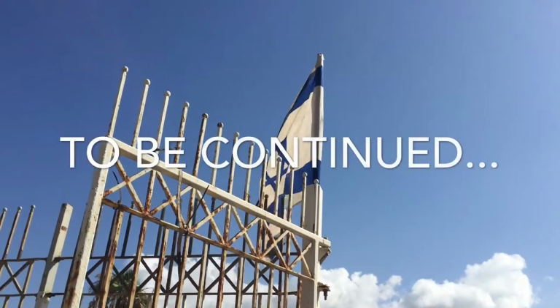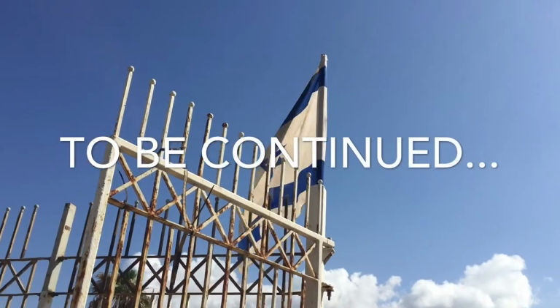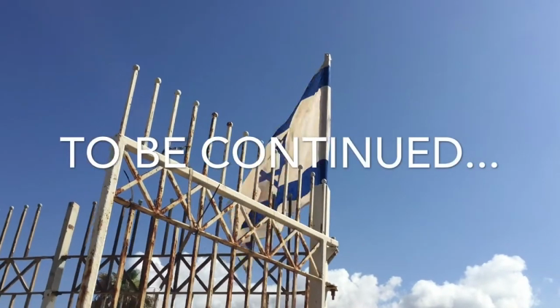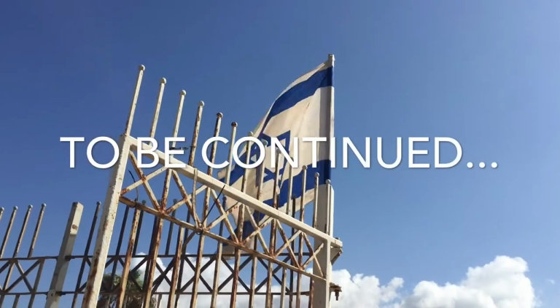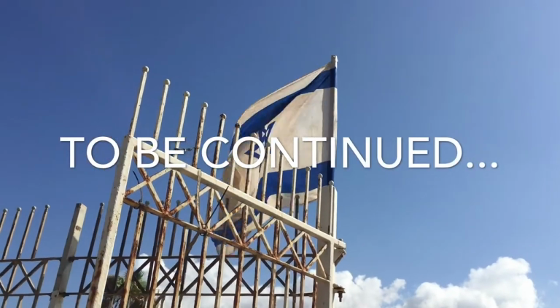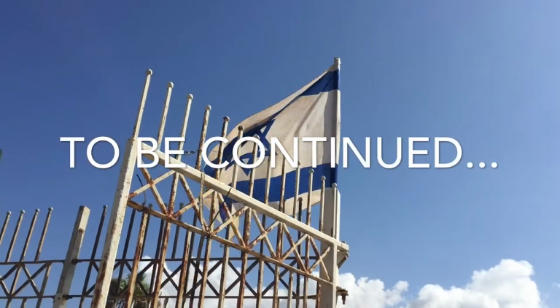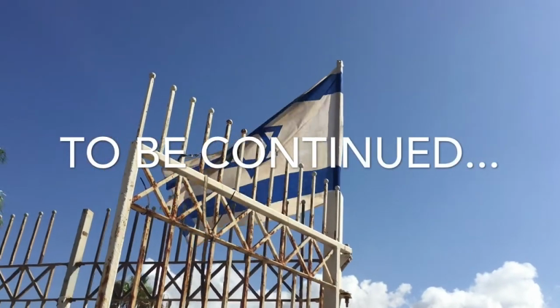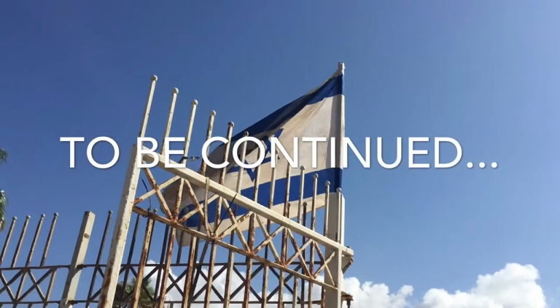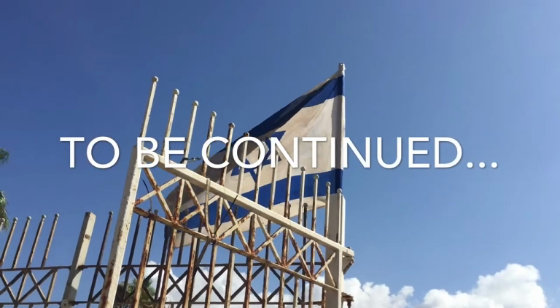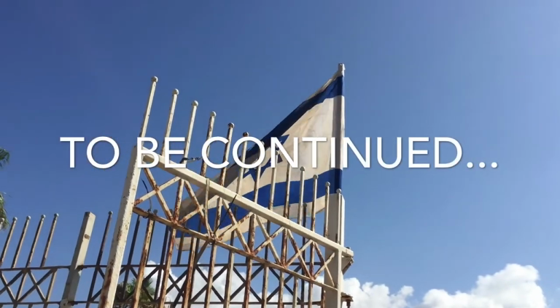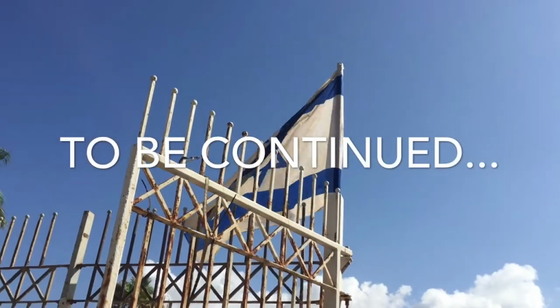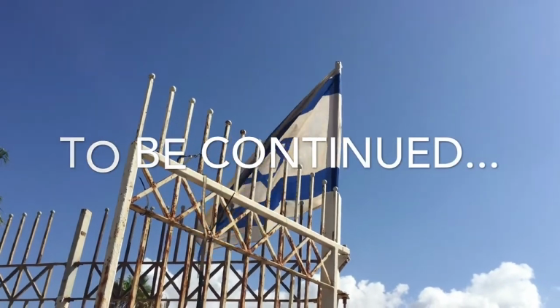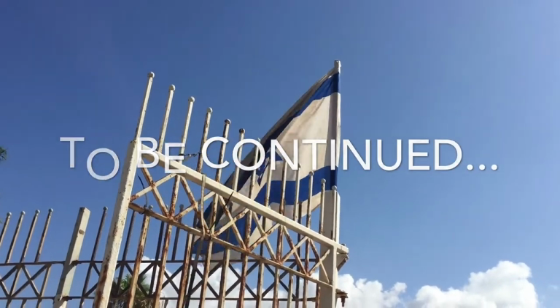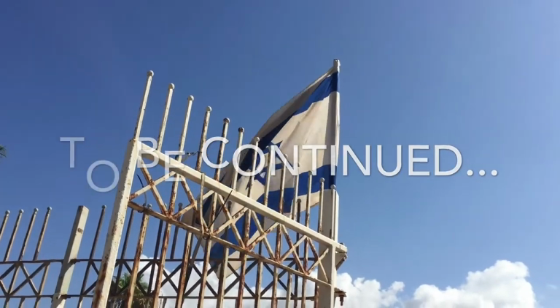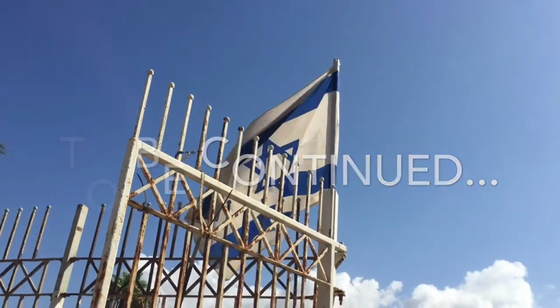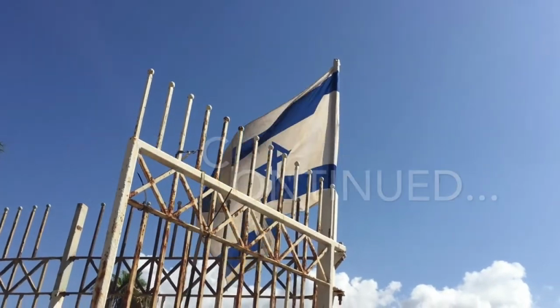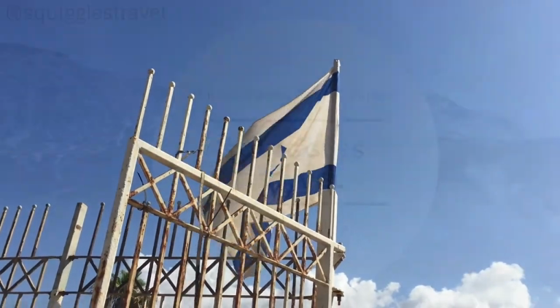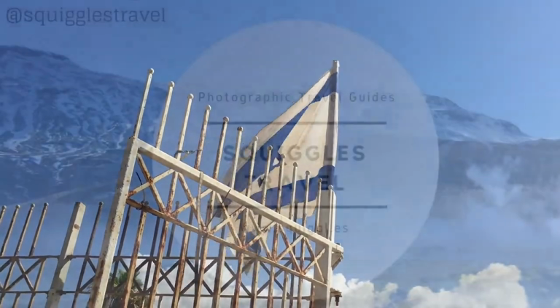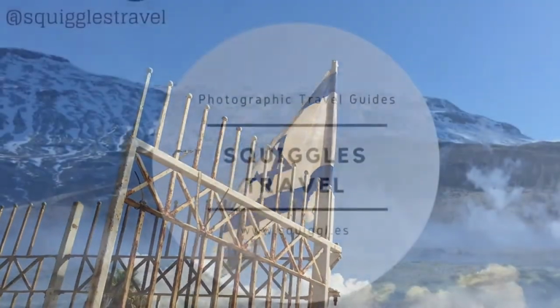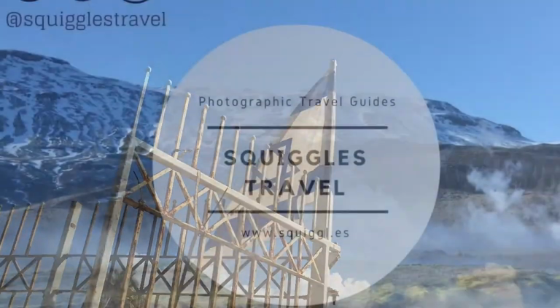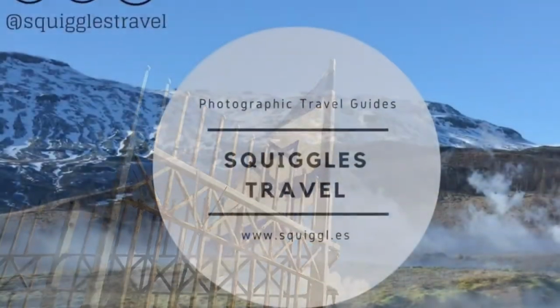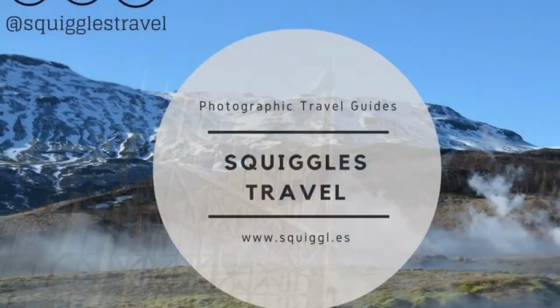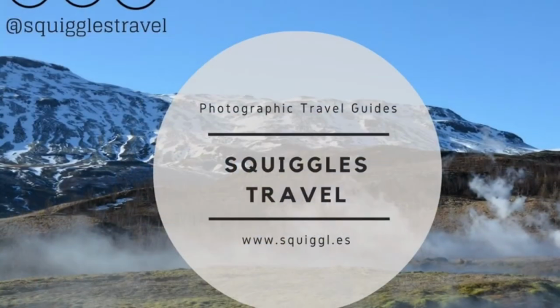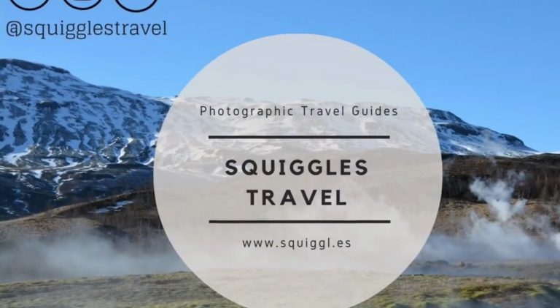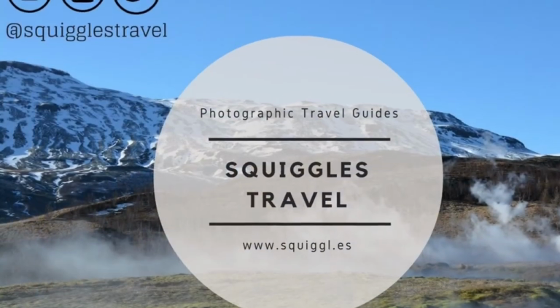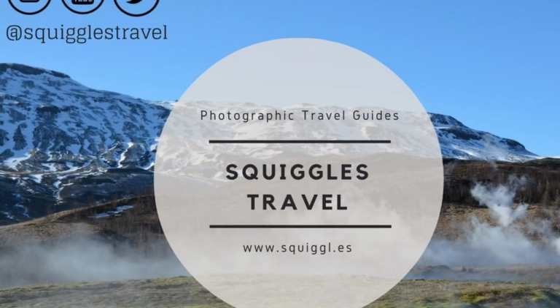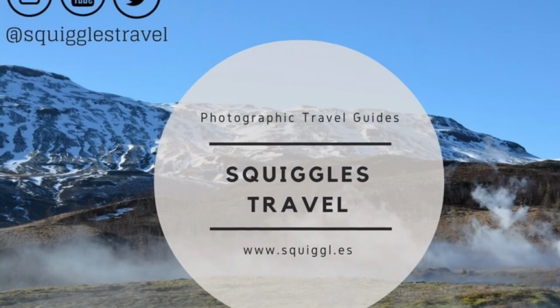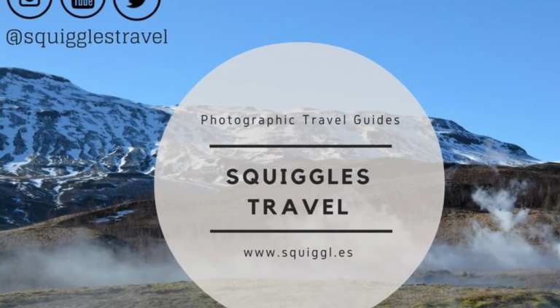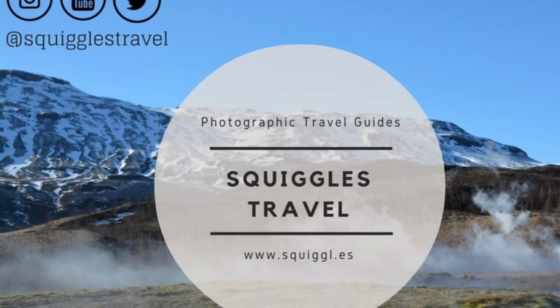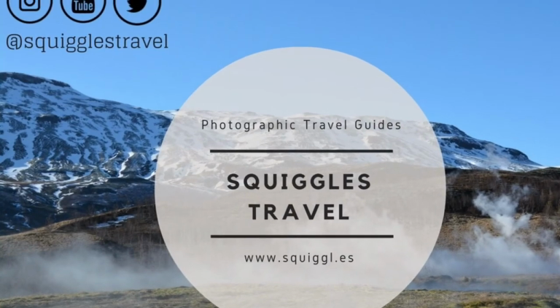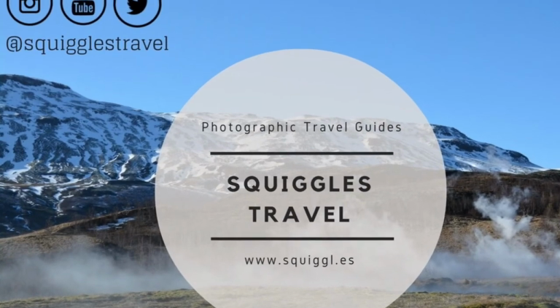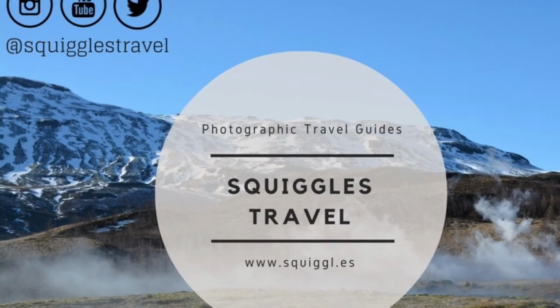Follow us as we journey through our installments of Israel, including the Sea of Galilee and Jerusalem.